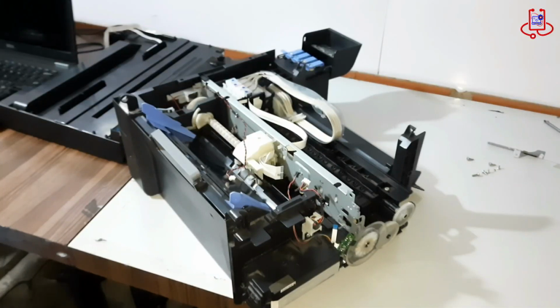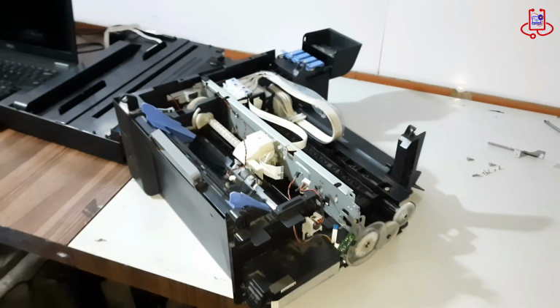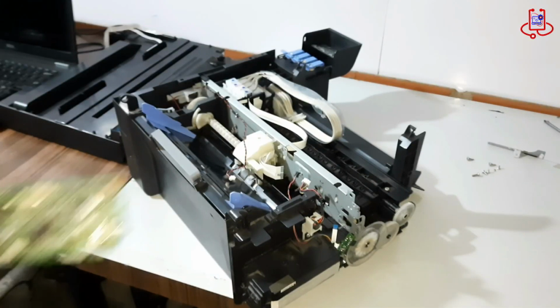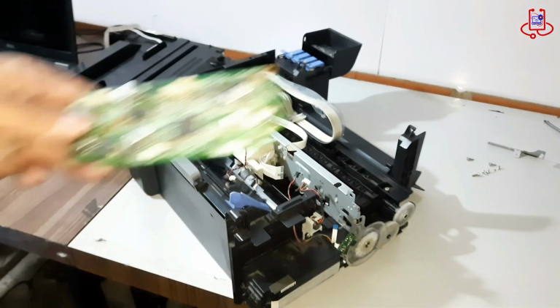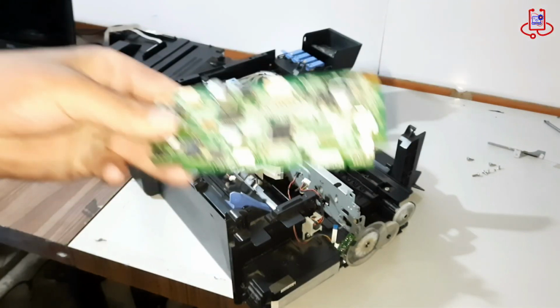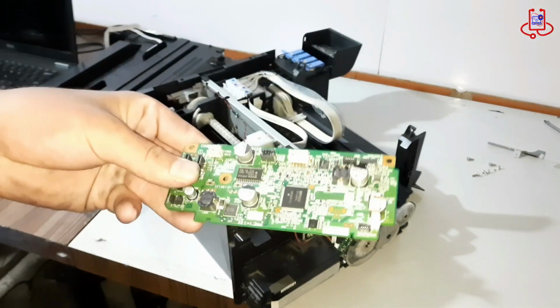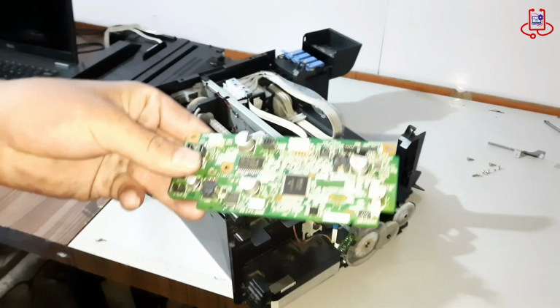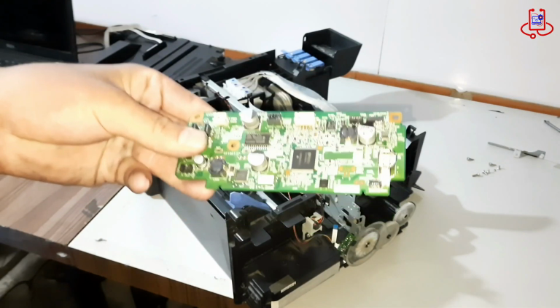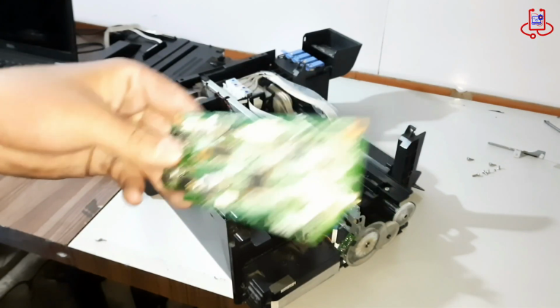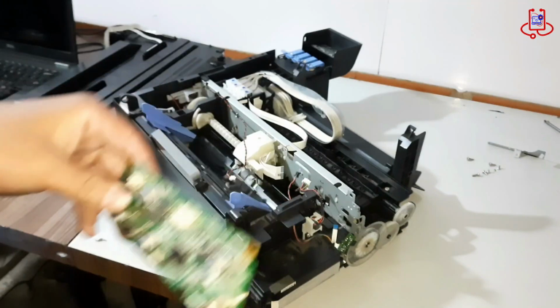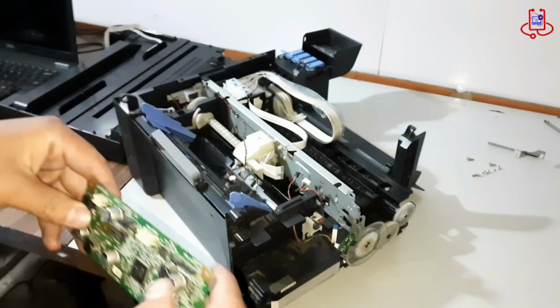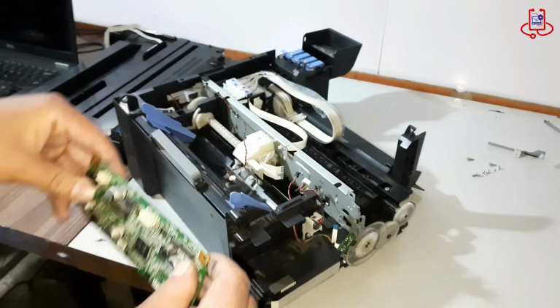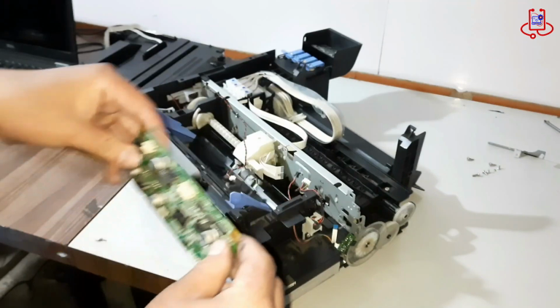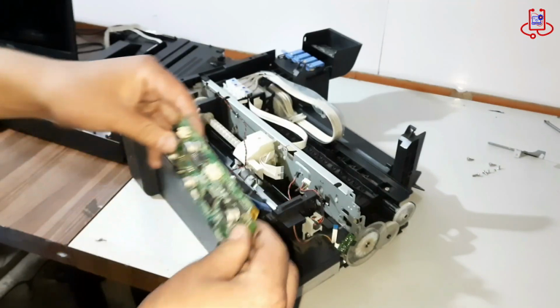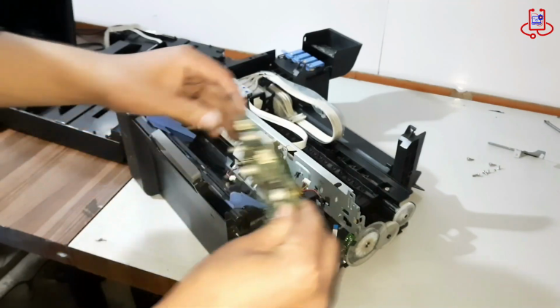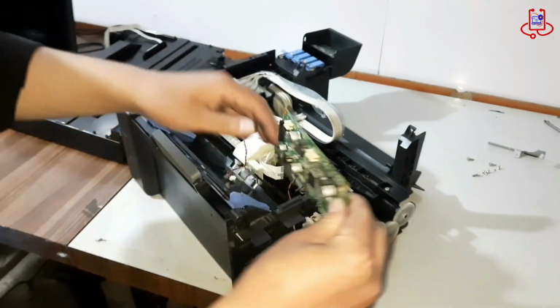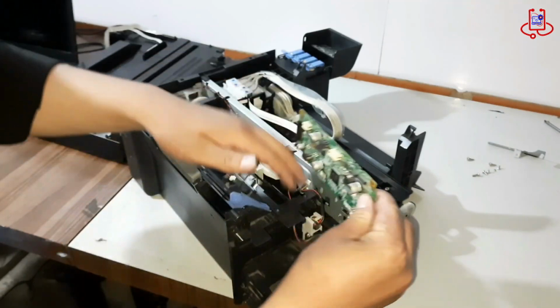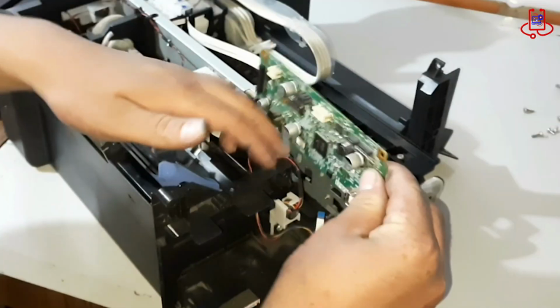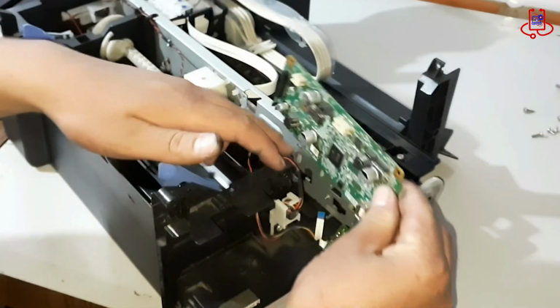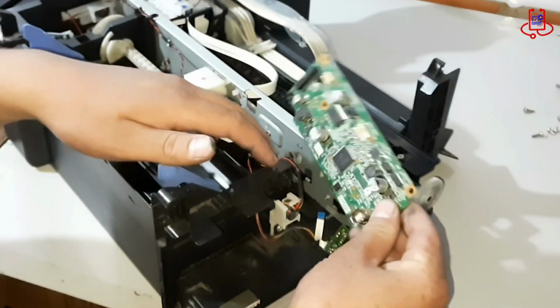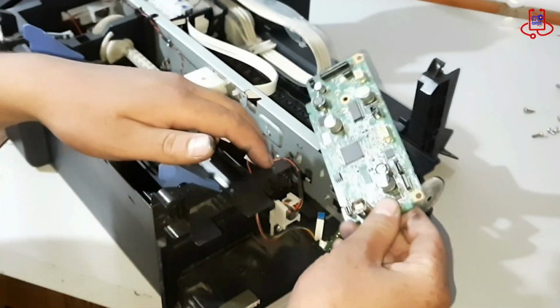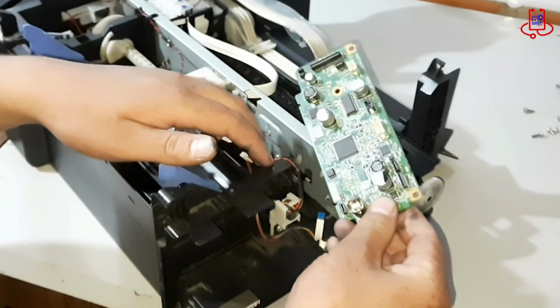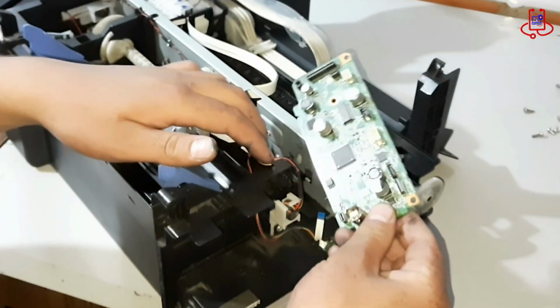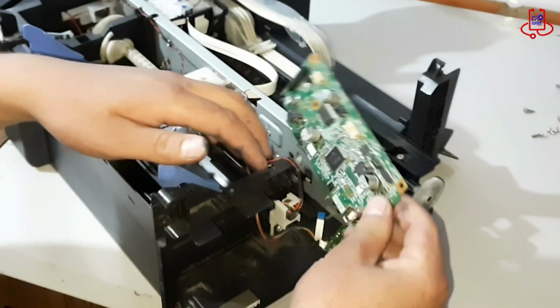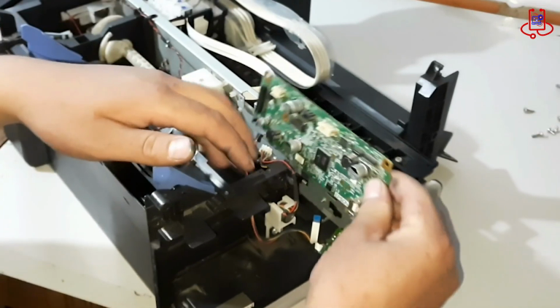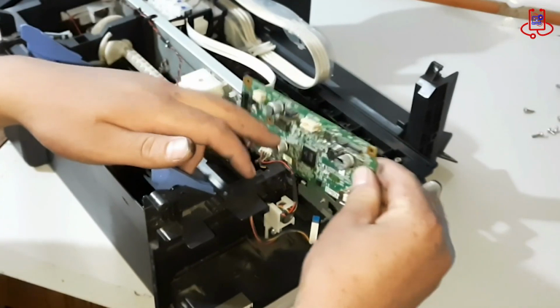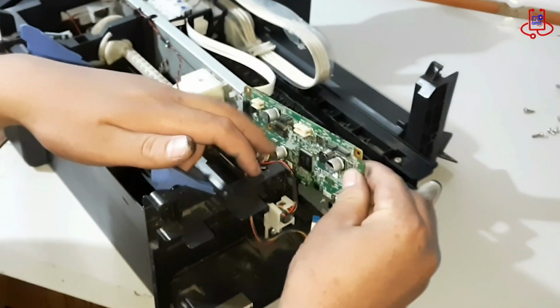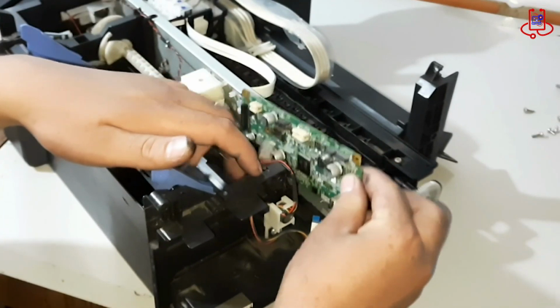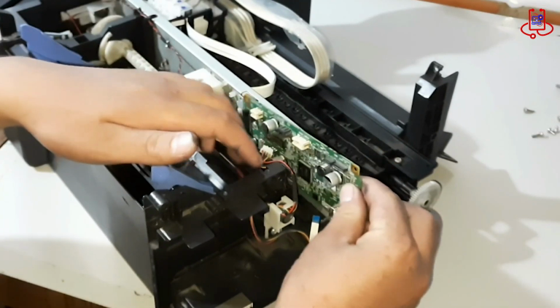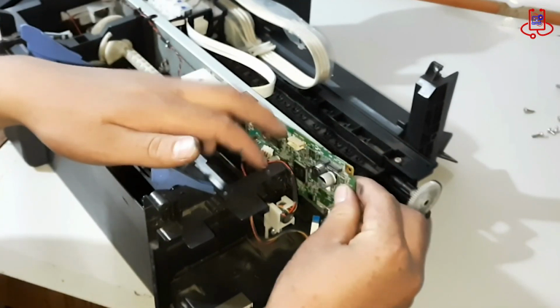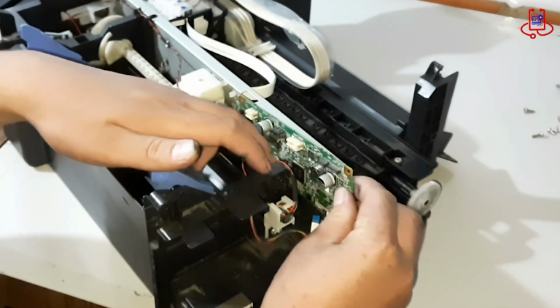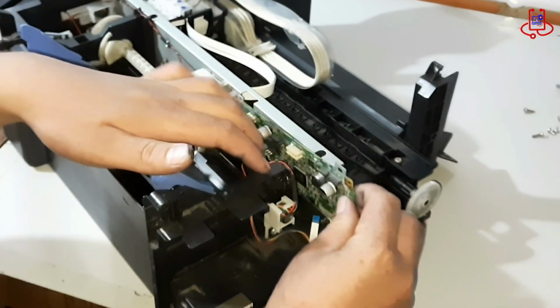Now, place the cover back inside the printer exactly as you removed it.